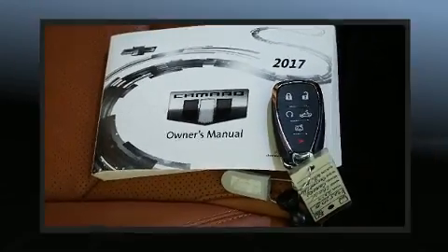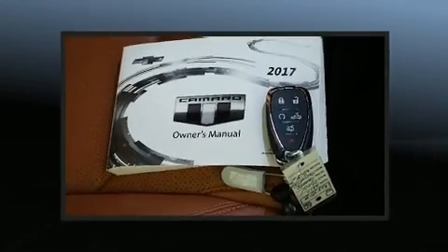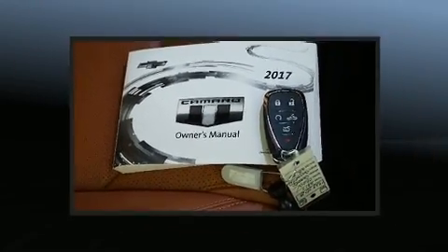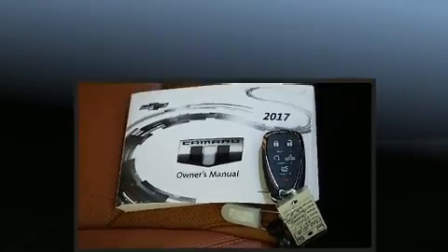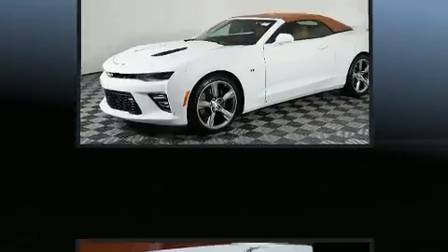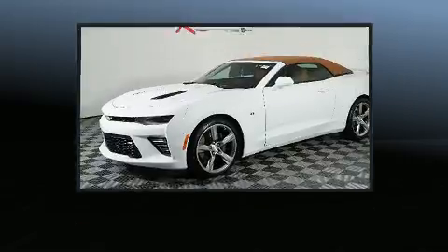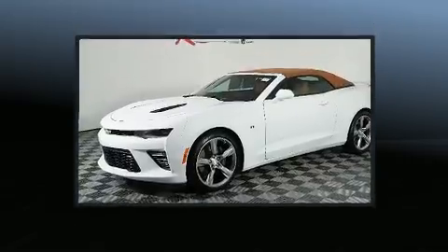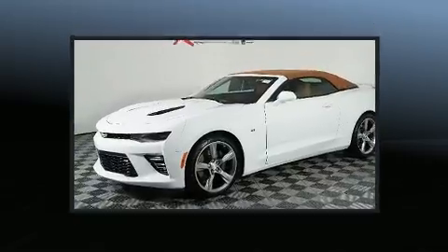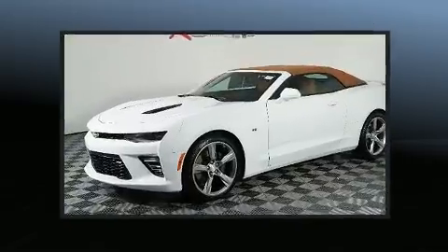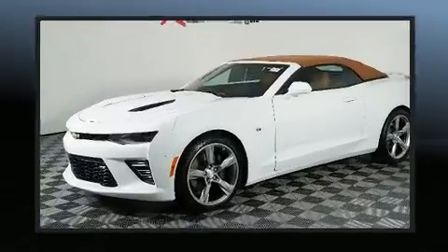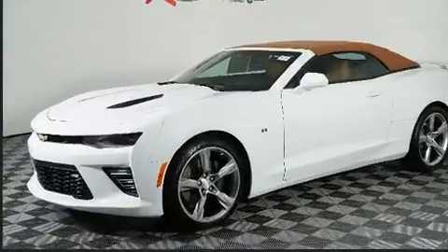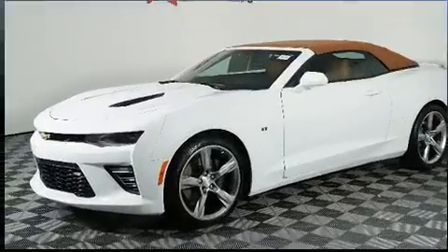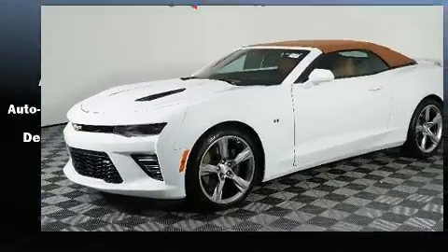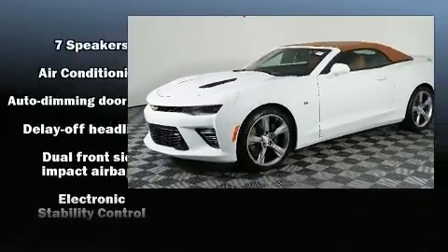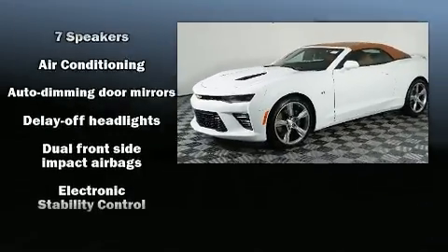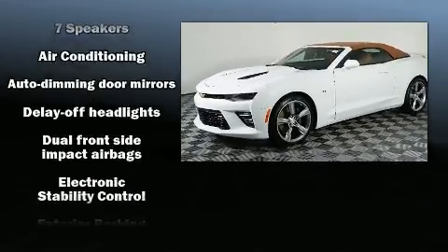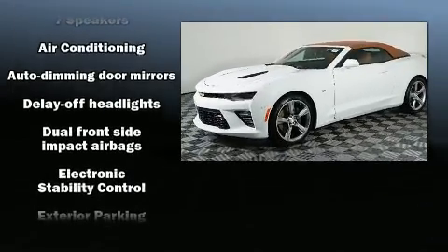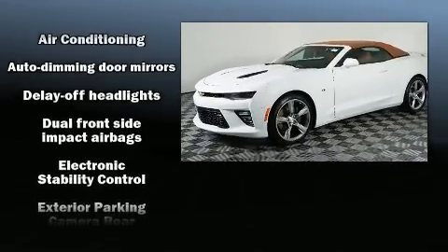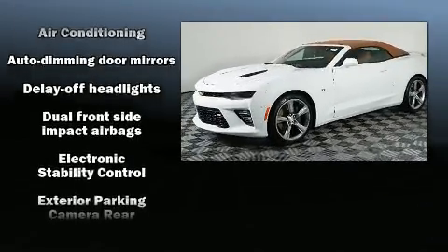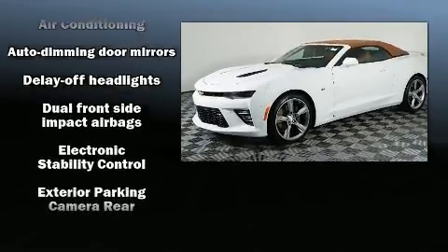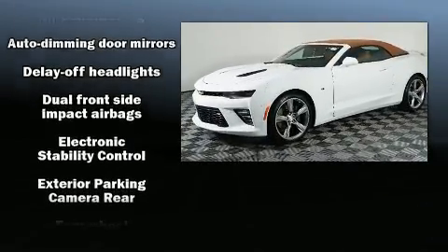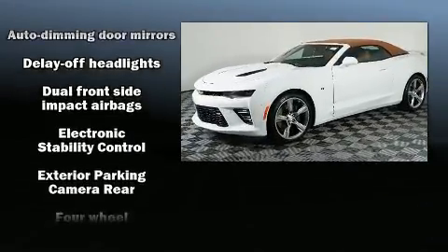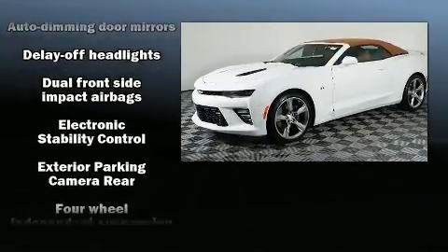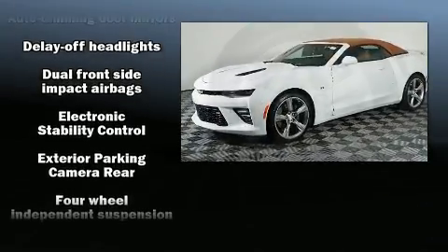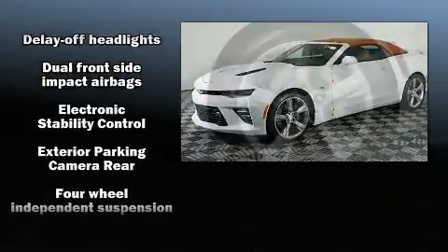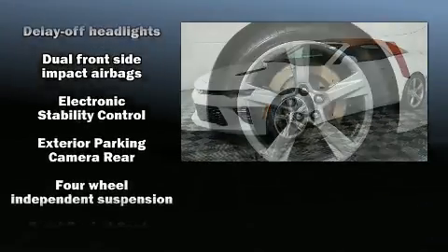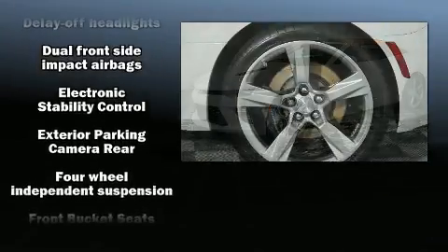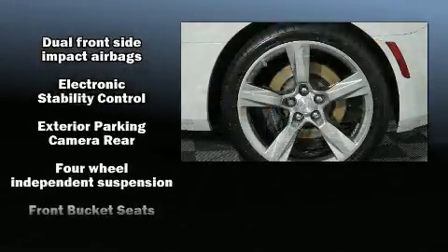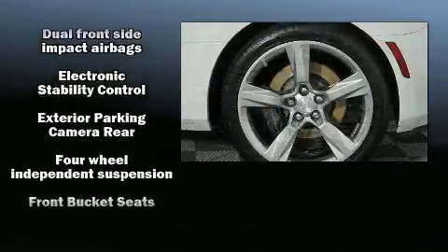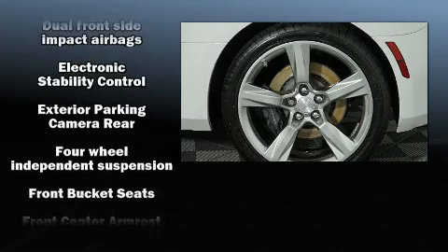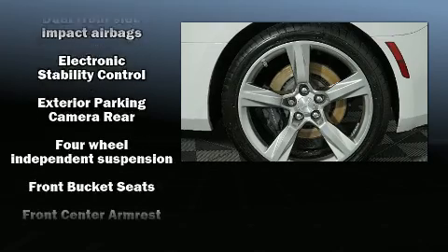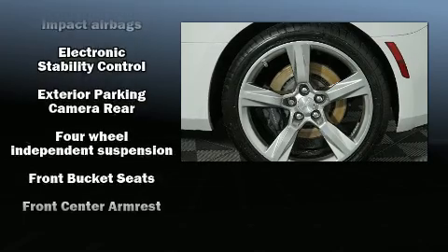Audio features include an AM-FM radio and 7 speakers, enhancing the audio experience throughout the interior.